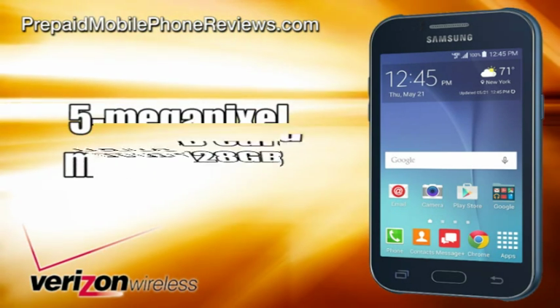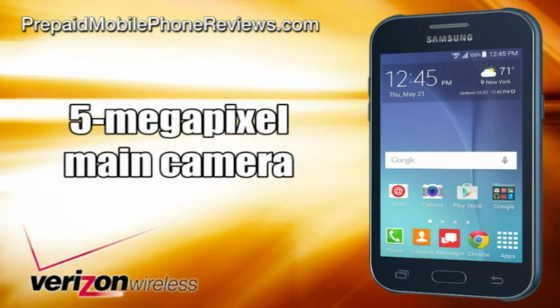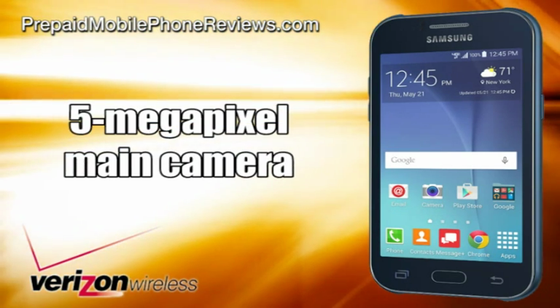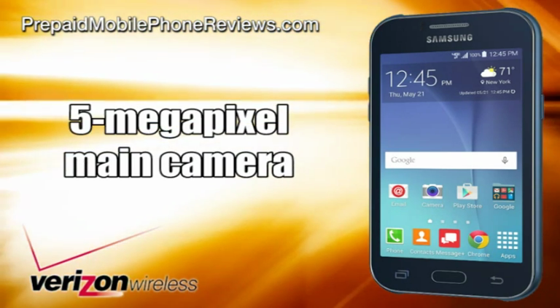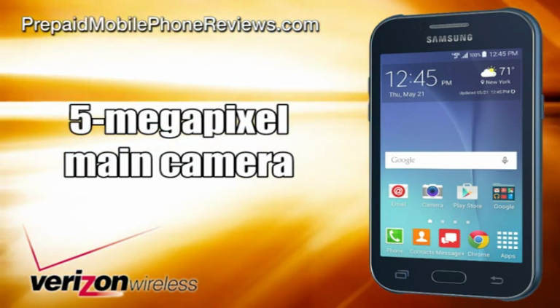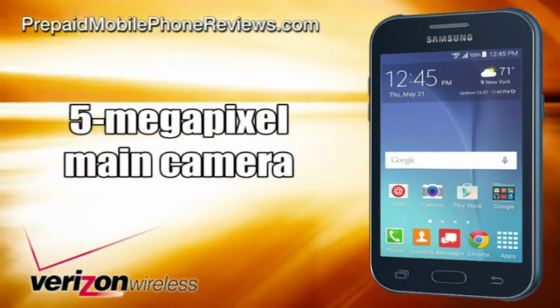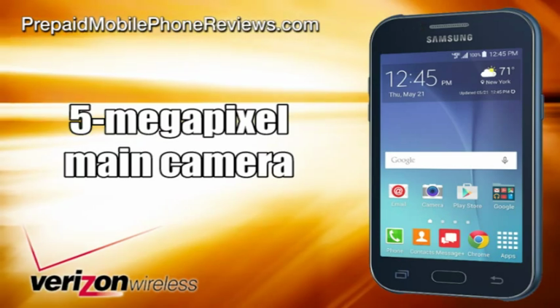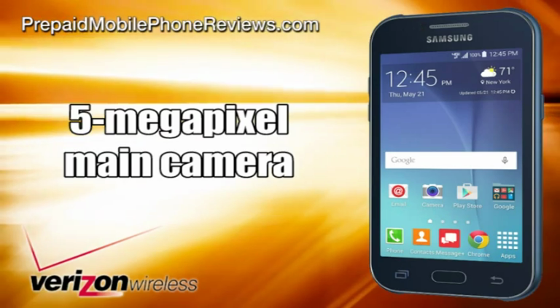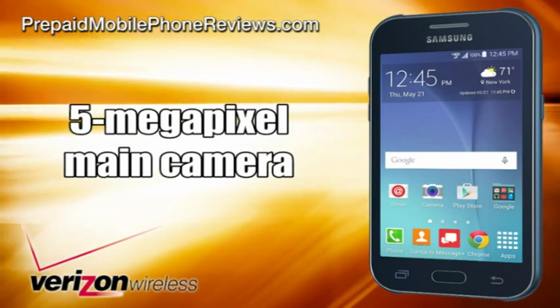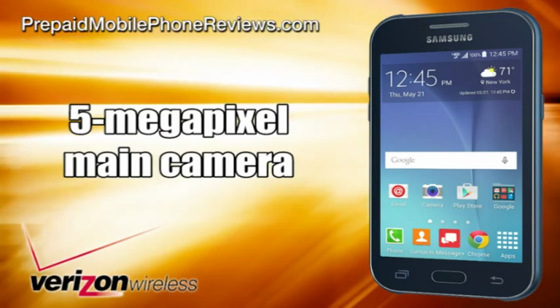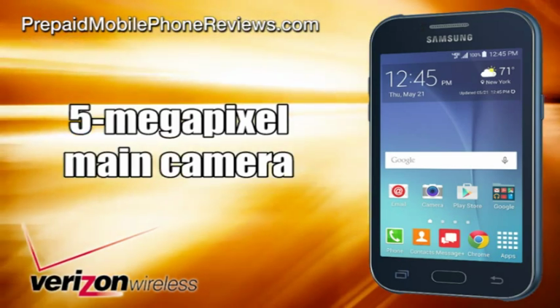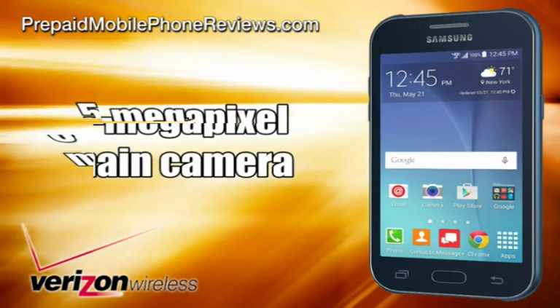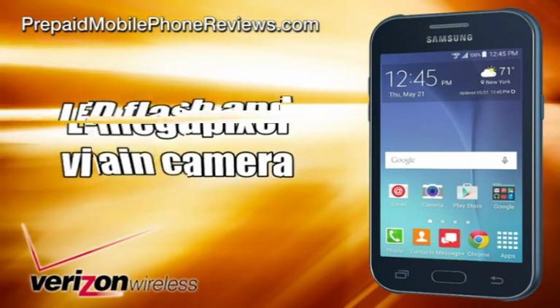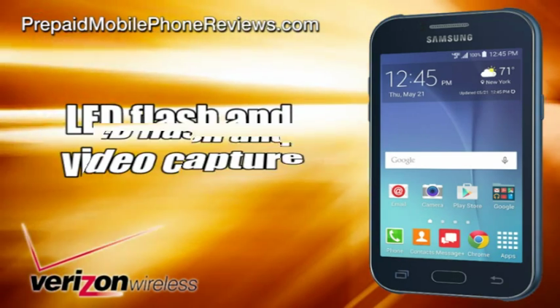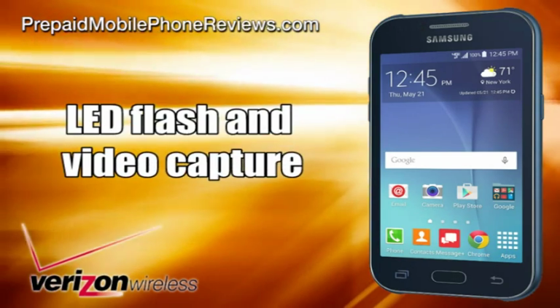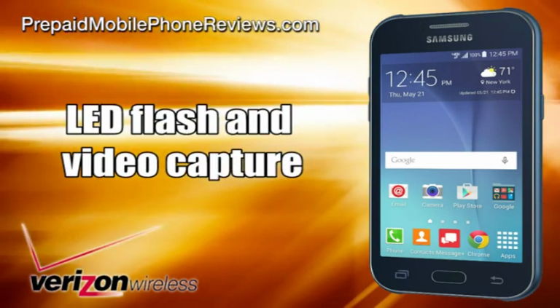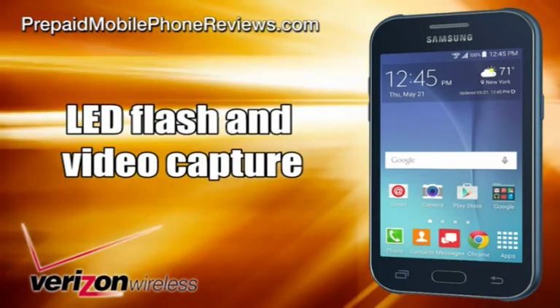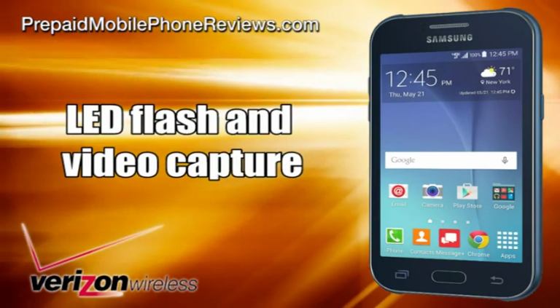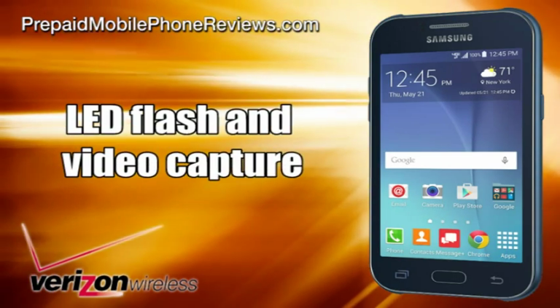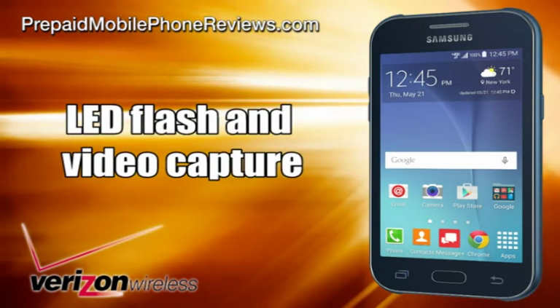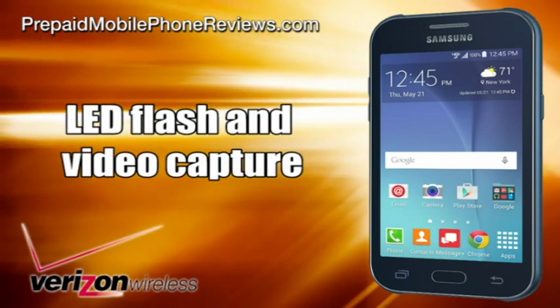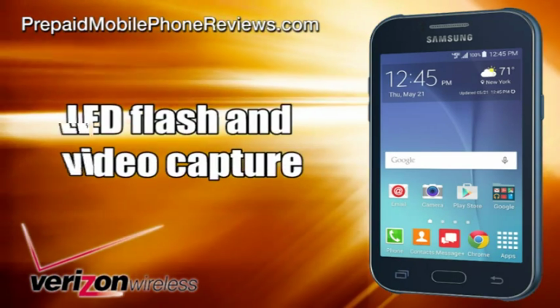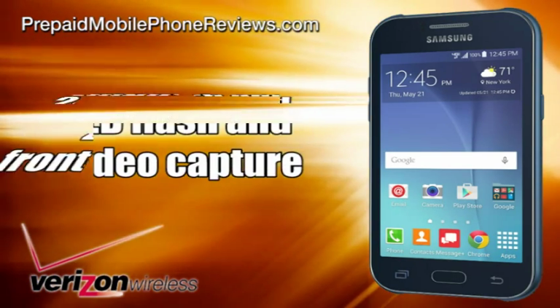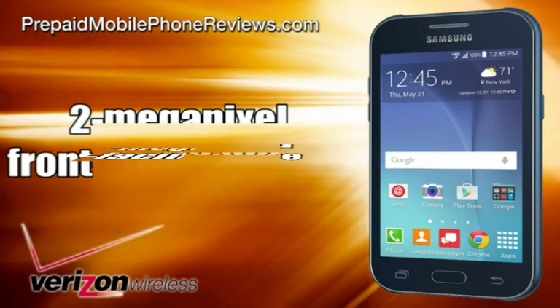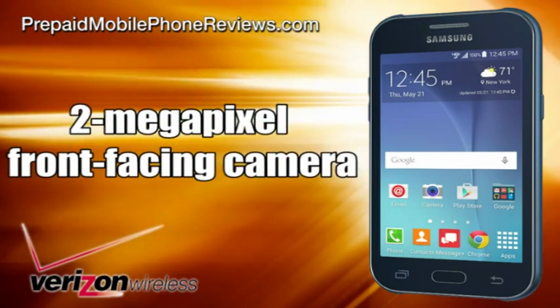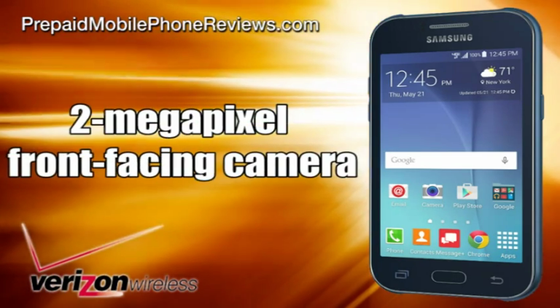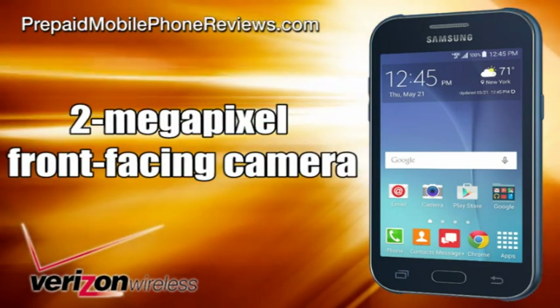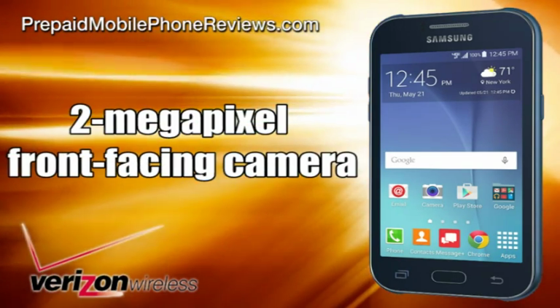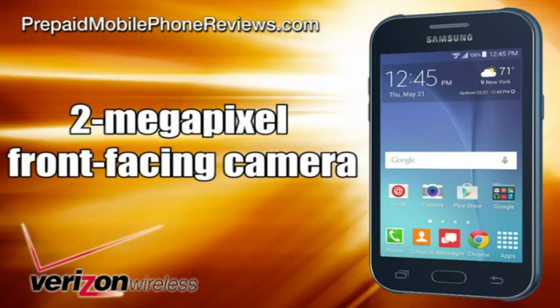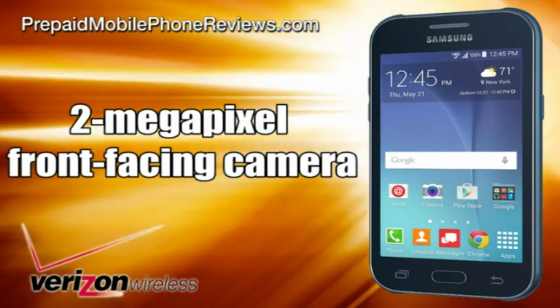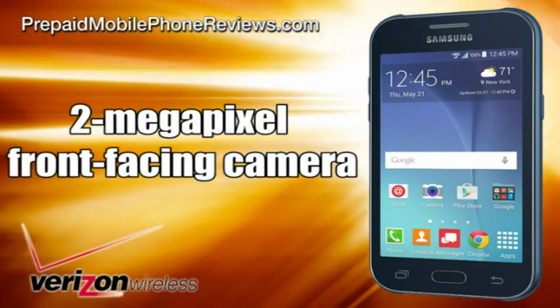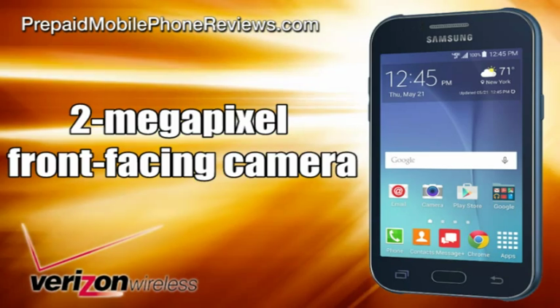It has a 5-megapixel main camera with LED flash and video capture, and a 2-megapixel front-facing camera.